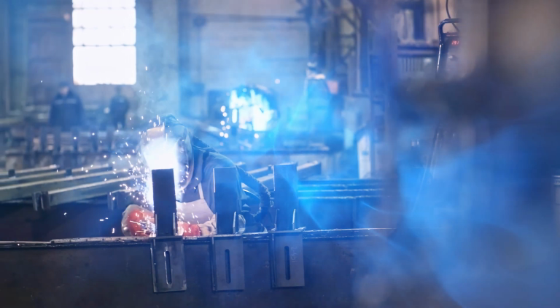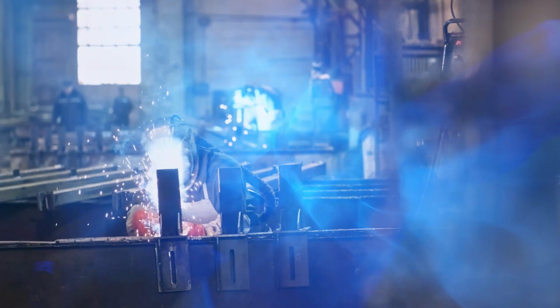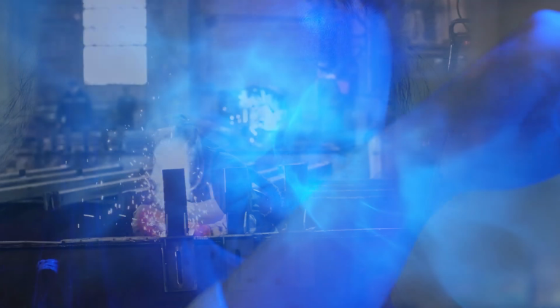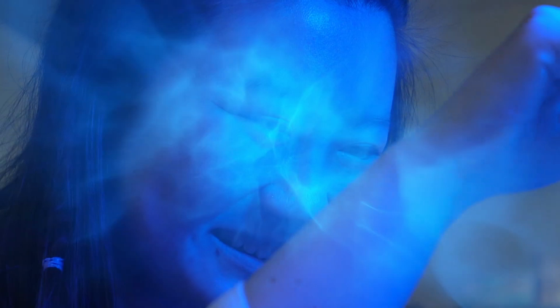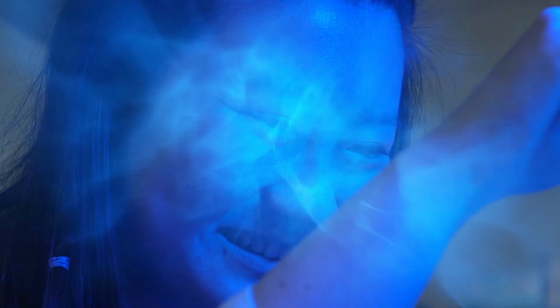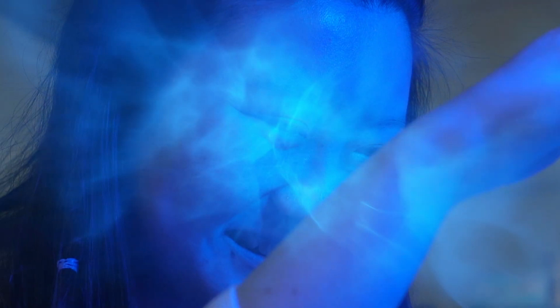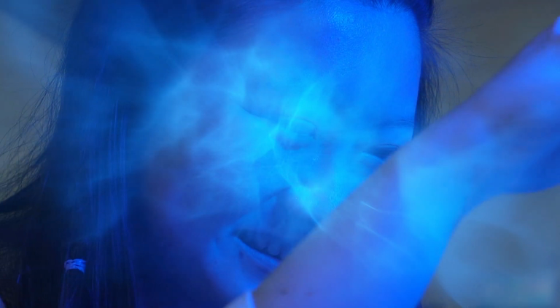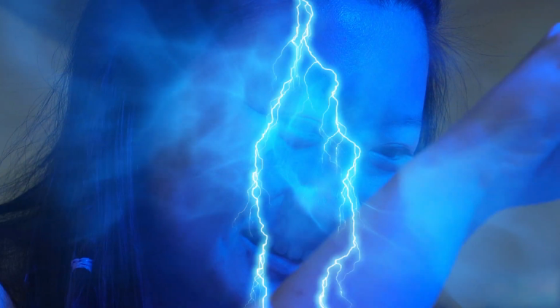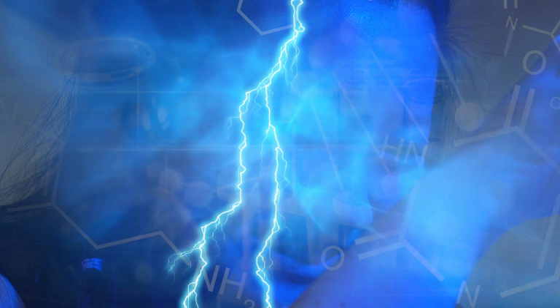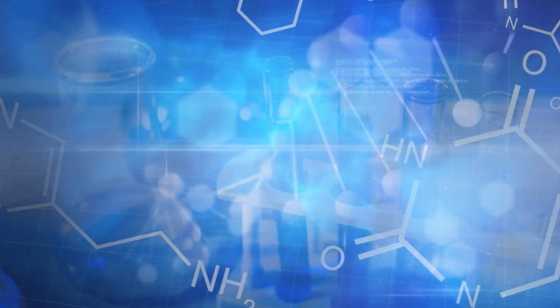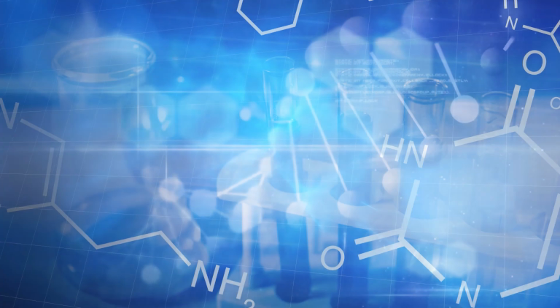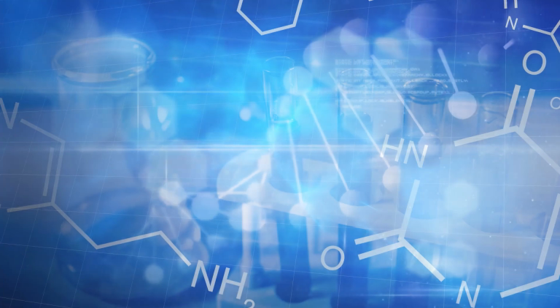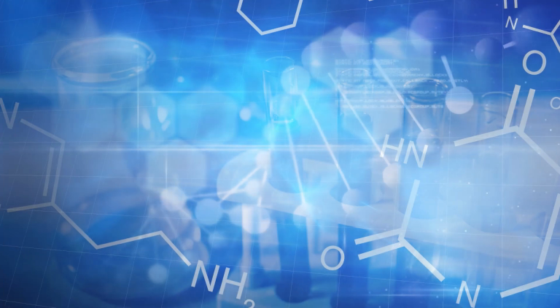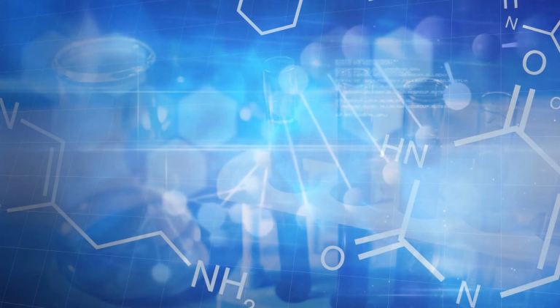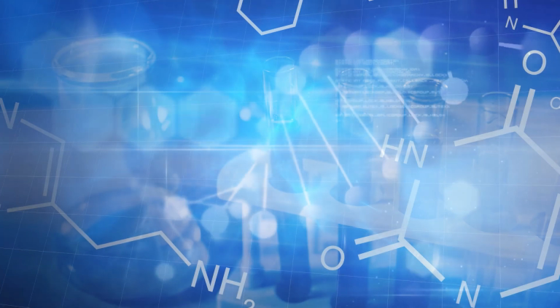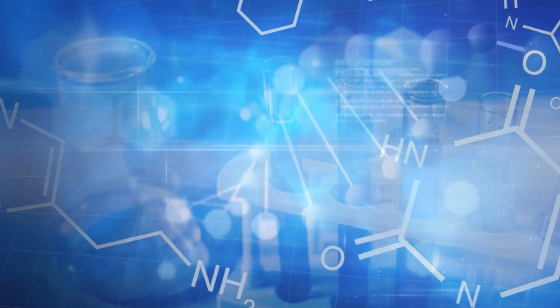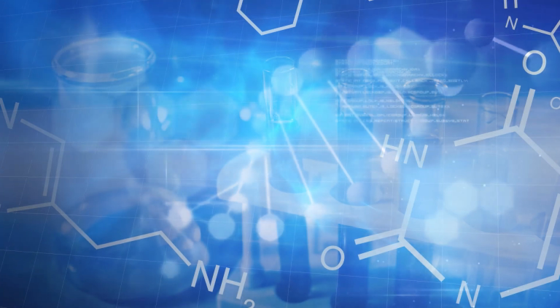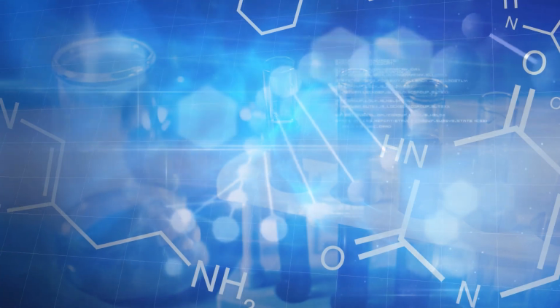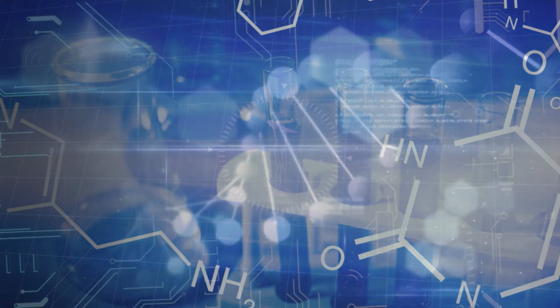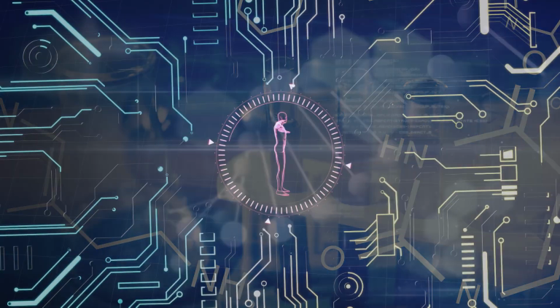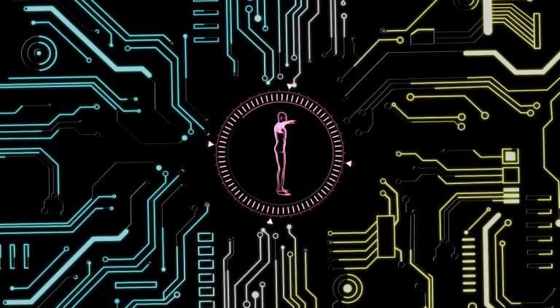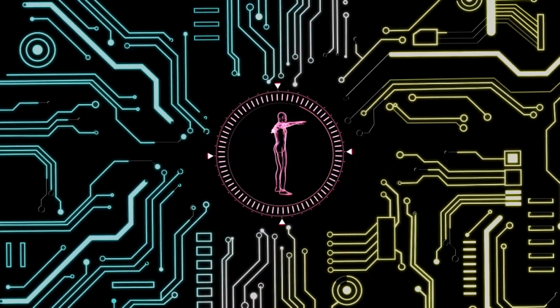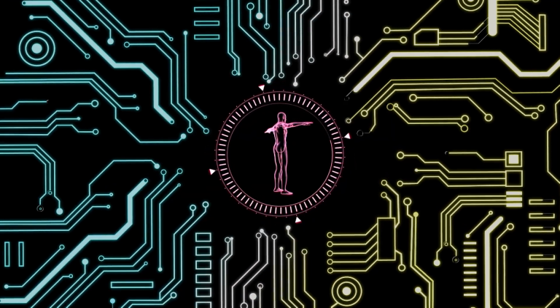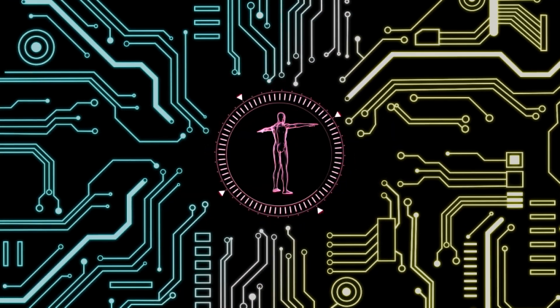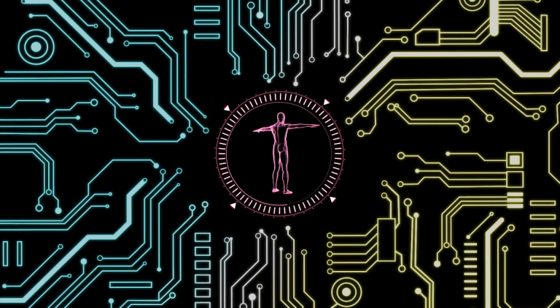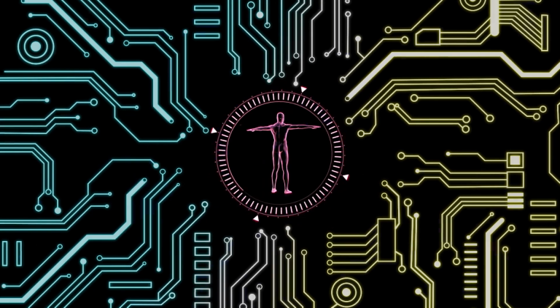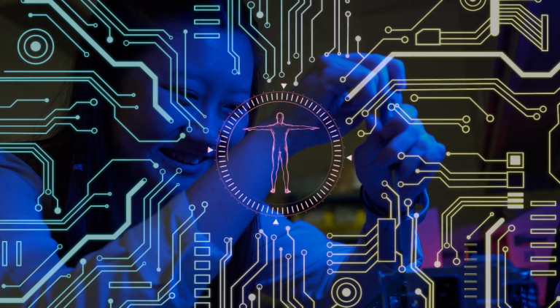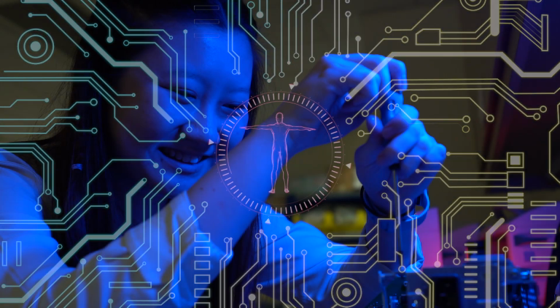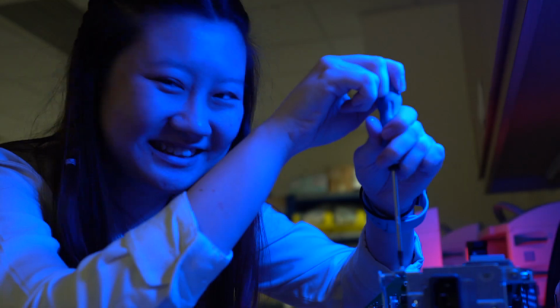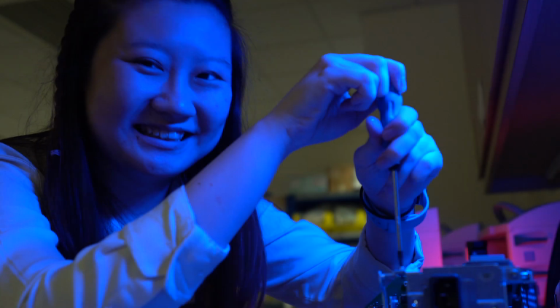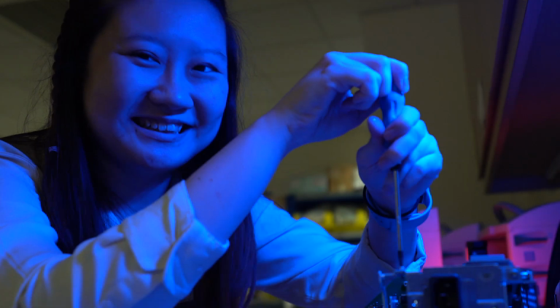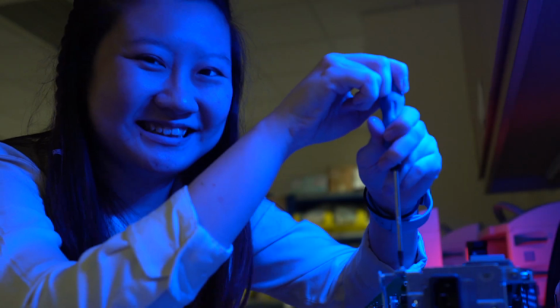With my research, we'll alter biology, we'll combine tech, we'll engineer a new kind of human.